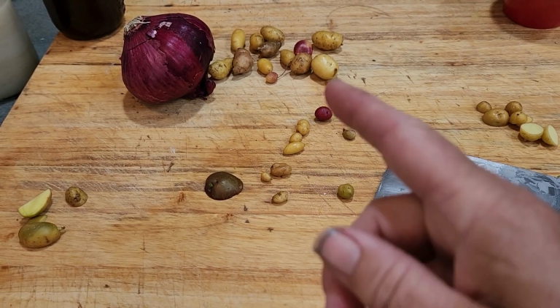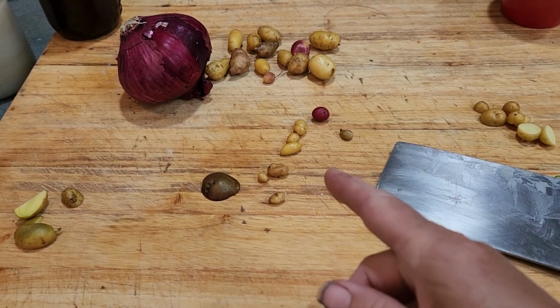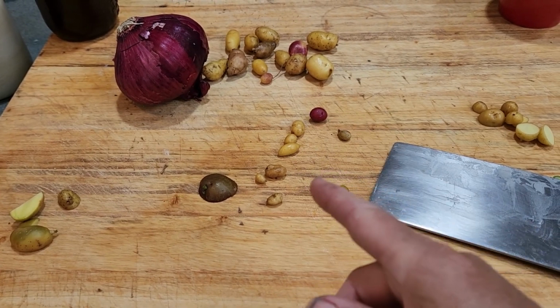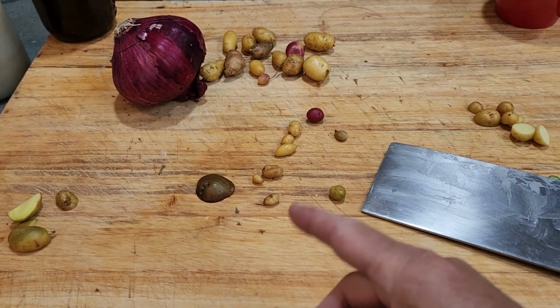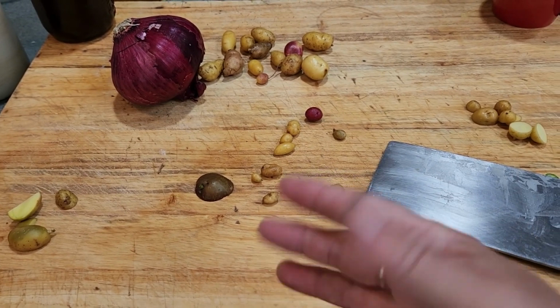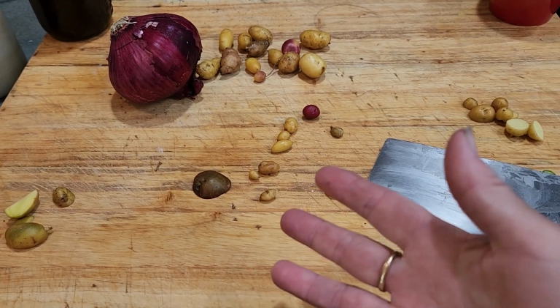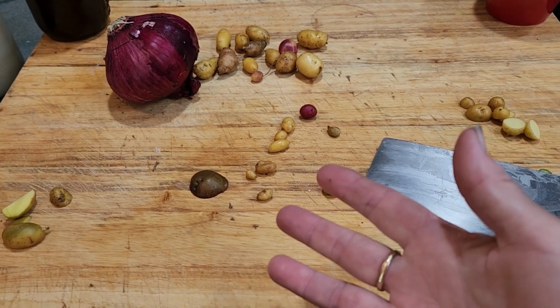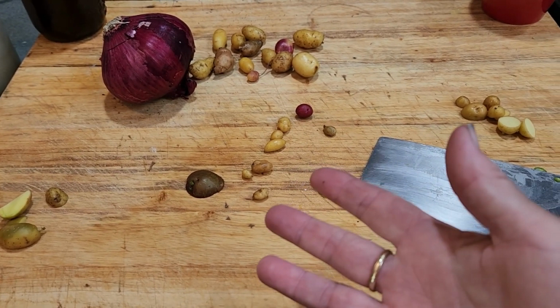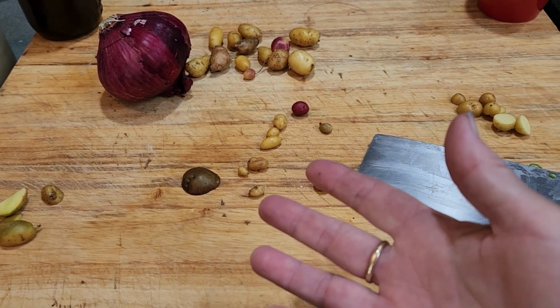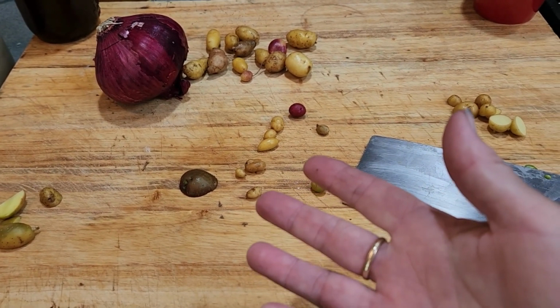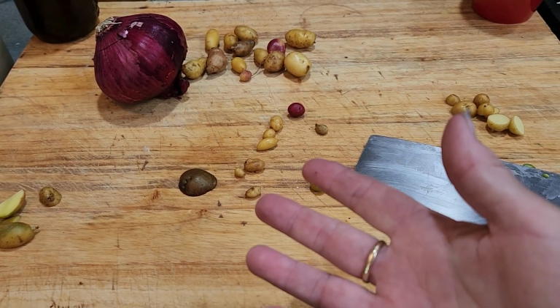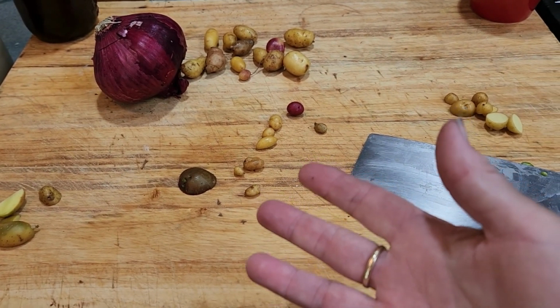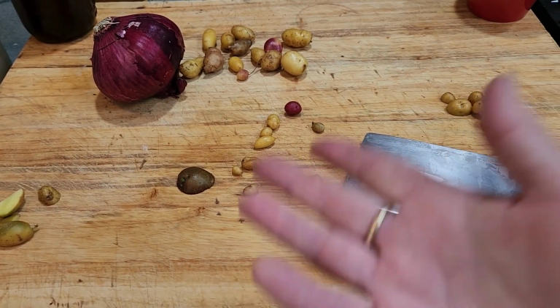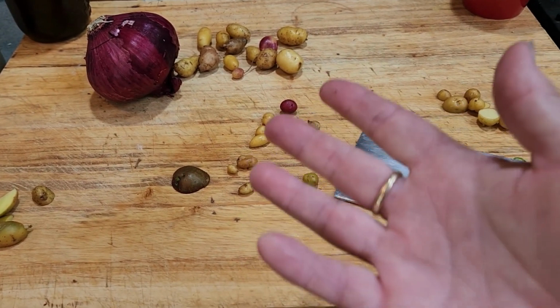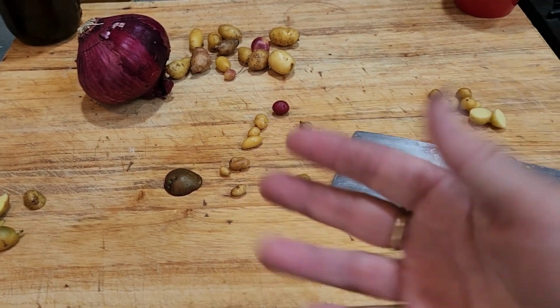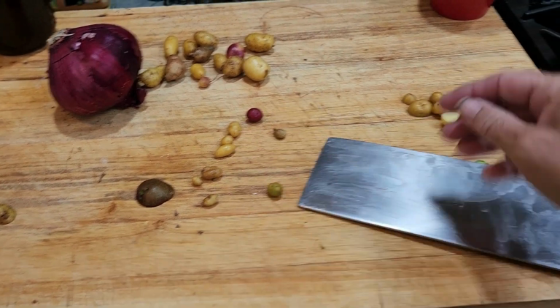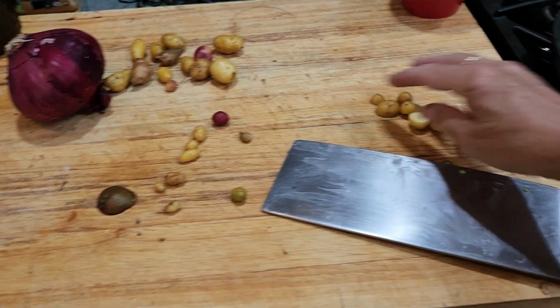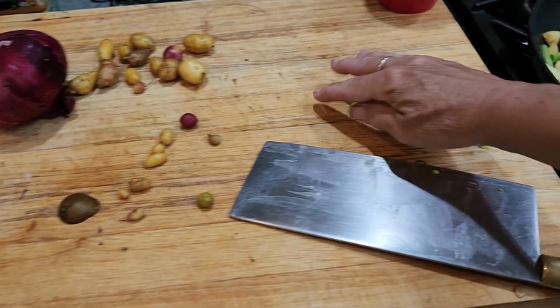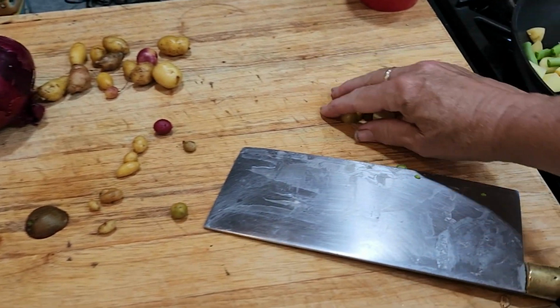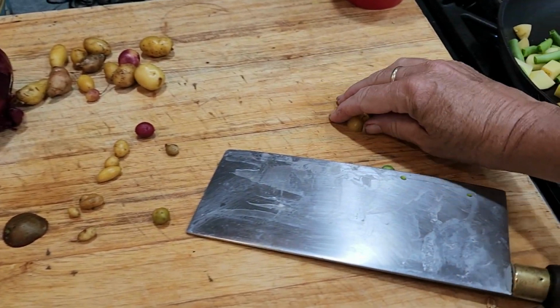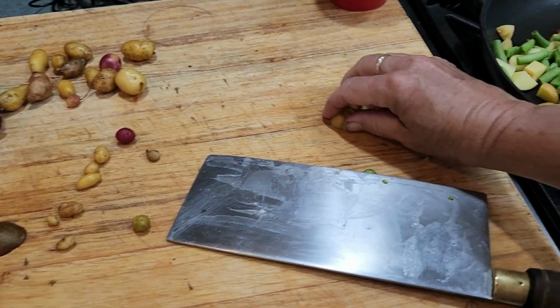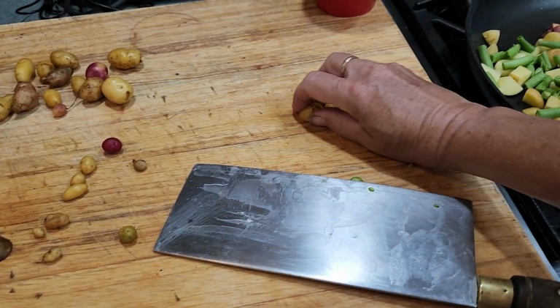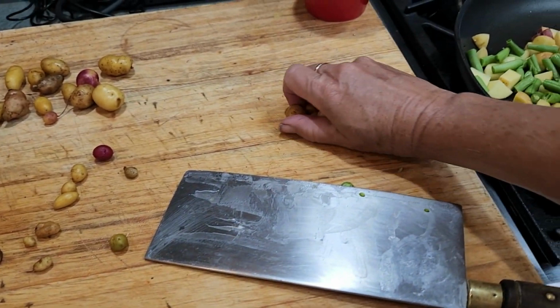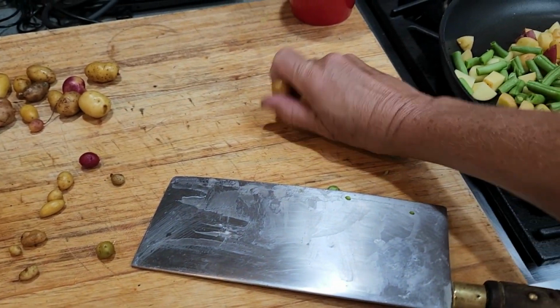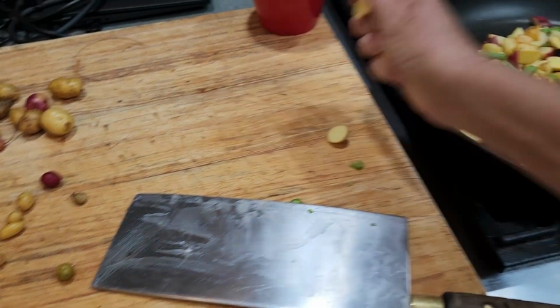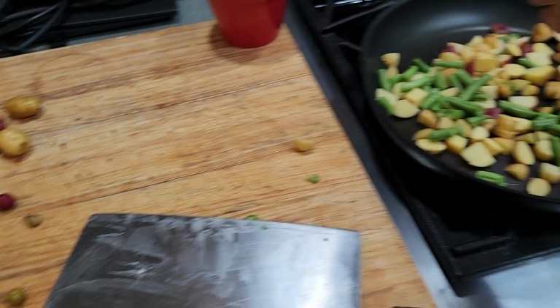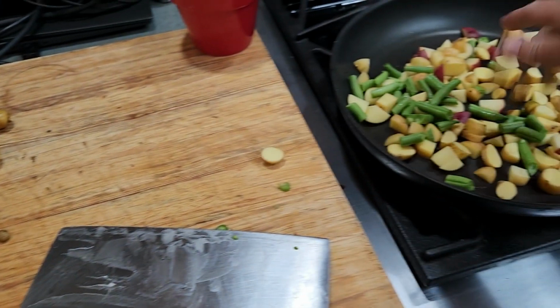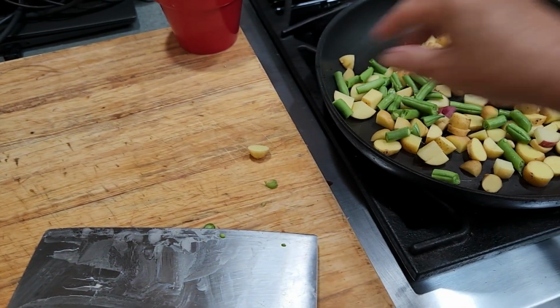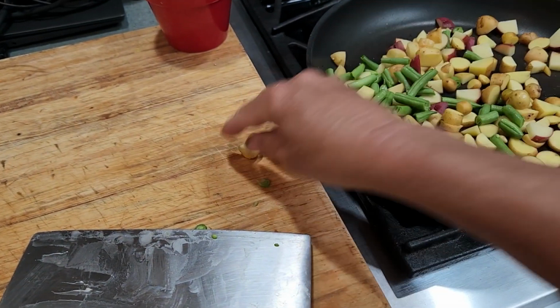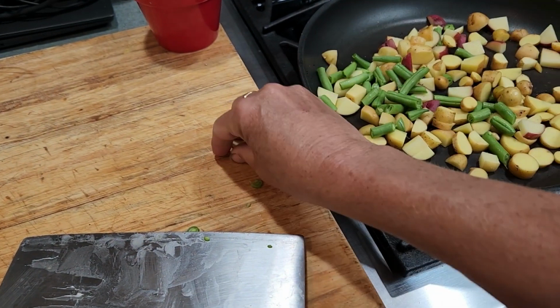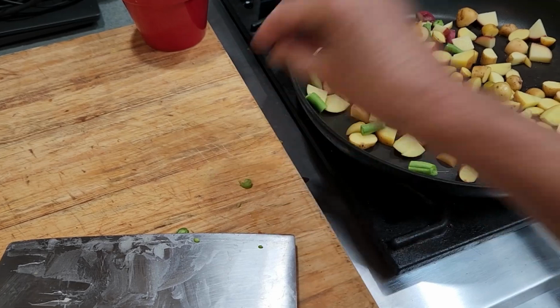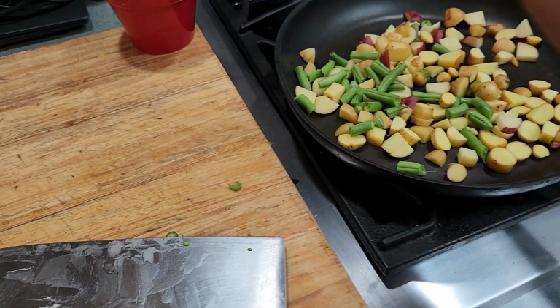So that's the deal about green potatoes — don't eat the green, but you can eat the rest of the potato. Anyway, thanks for watching and we'll catch you later.